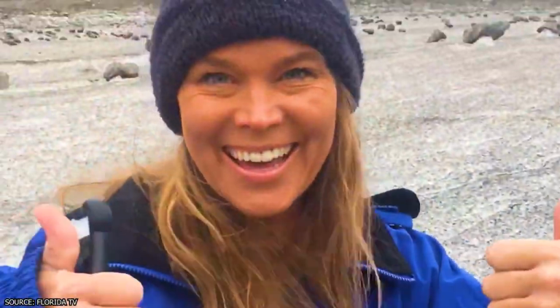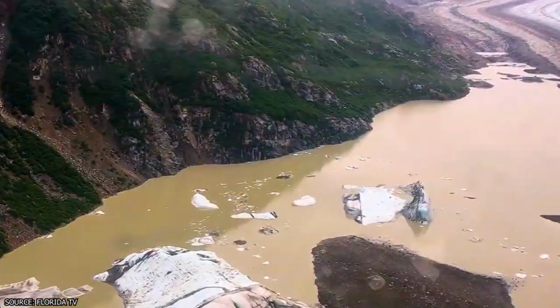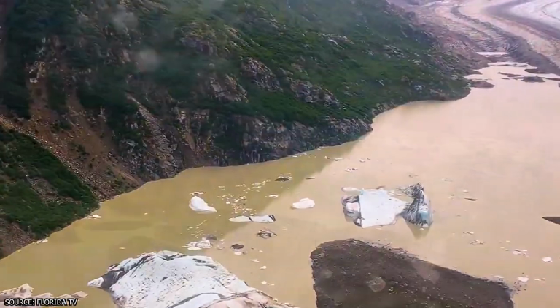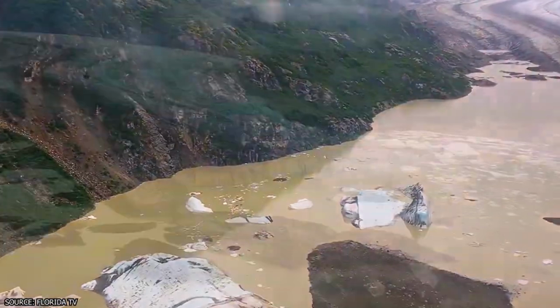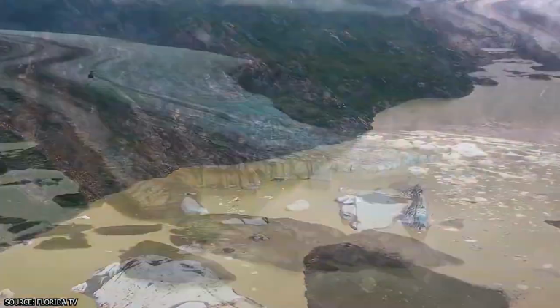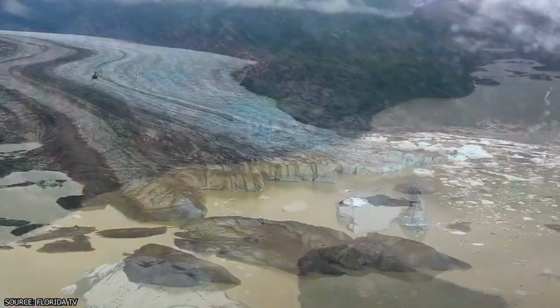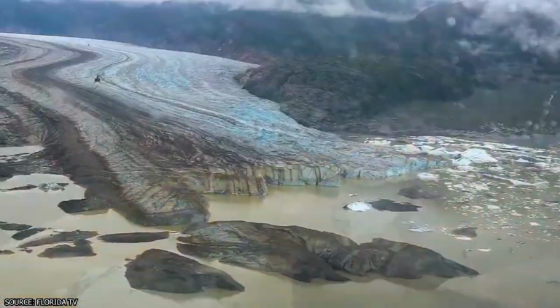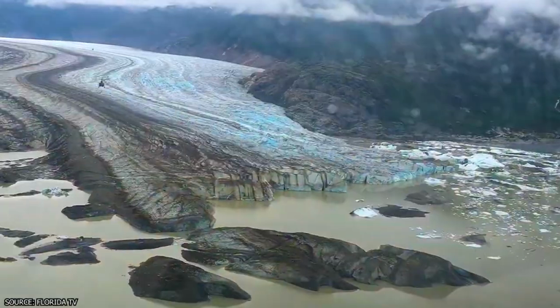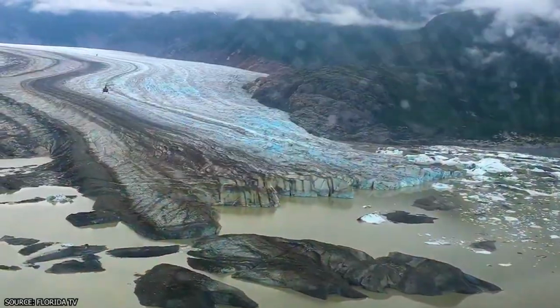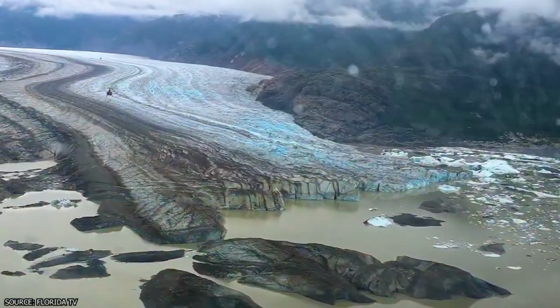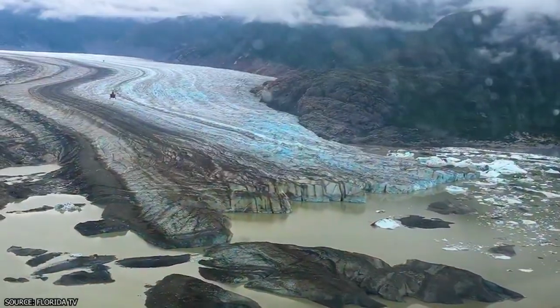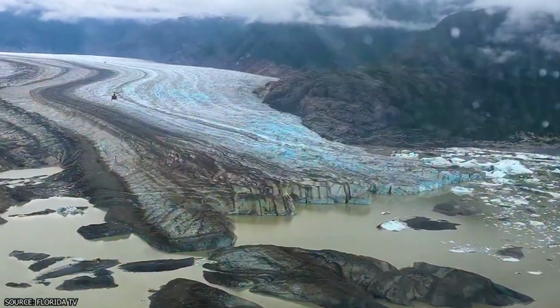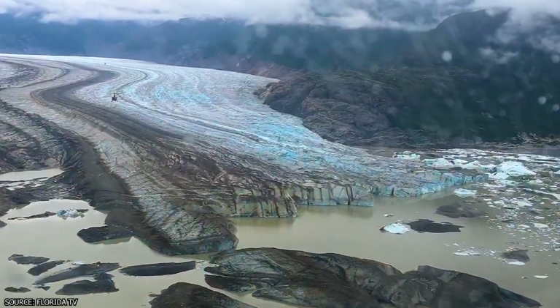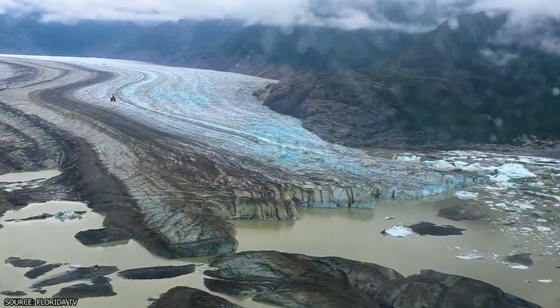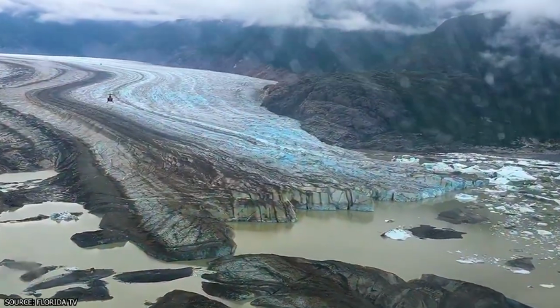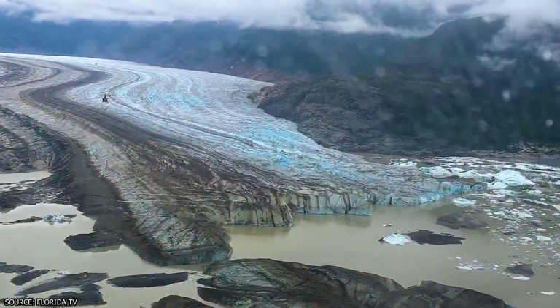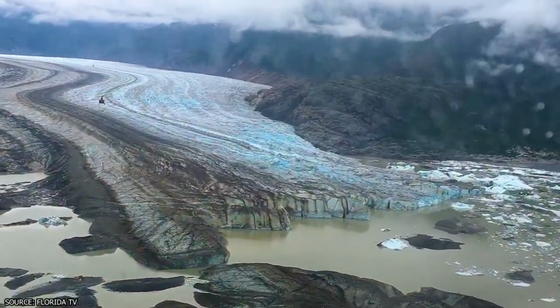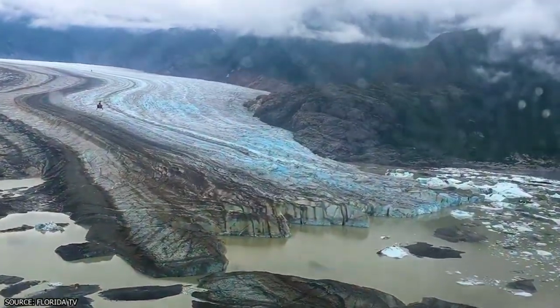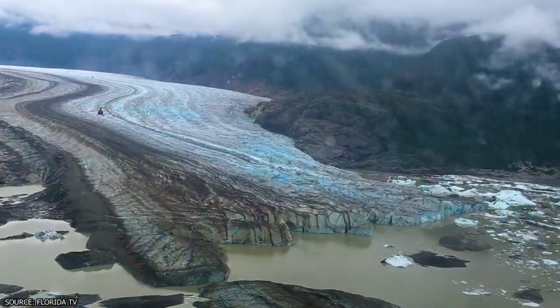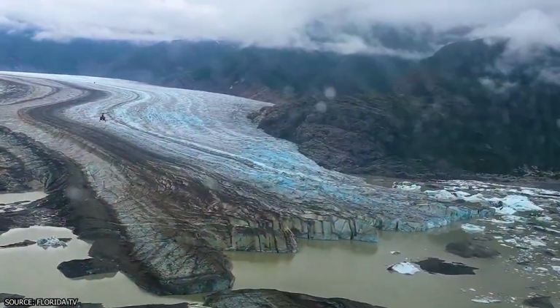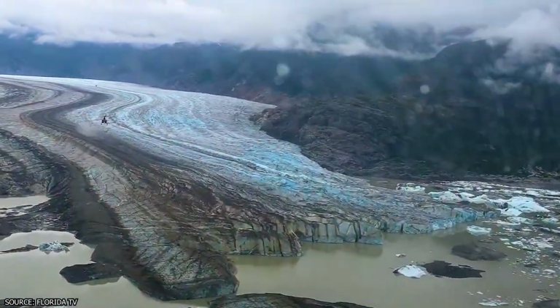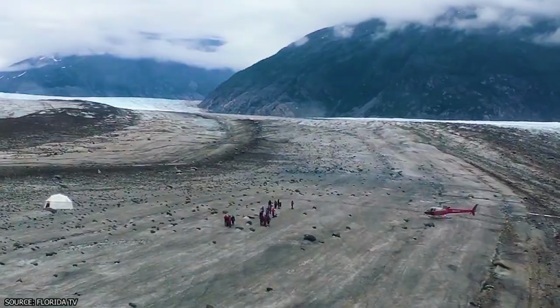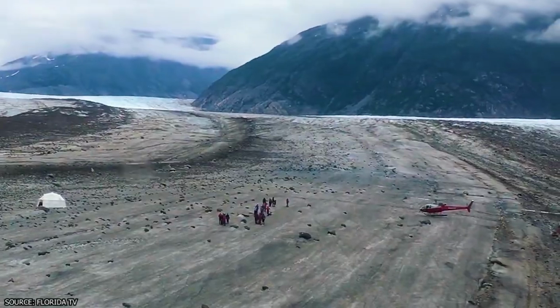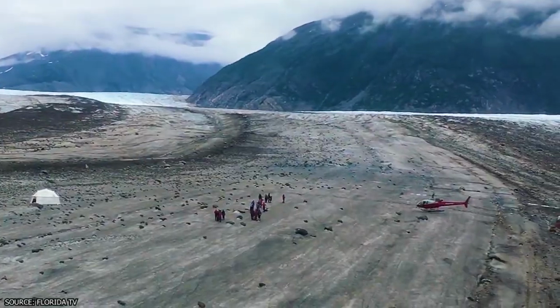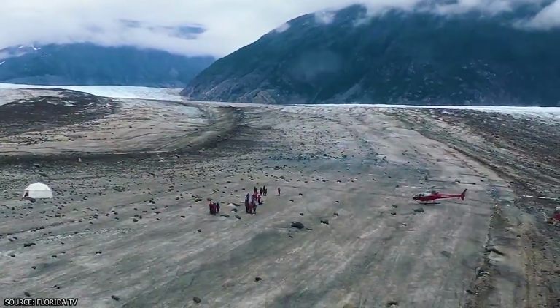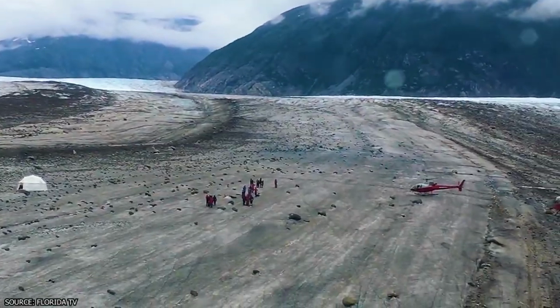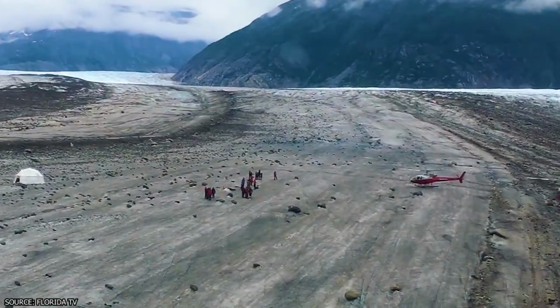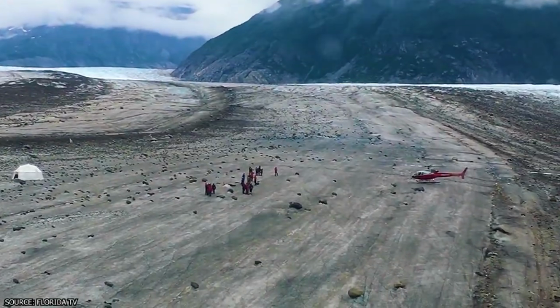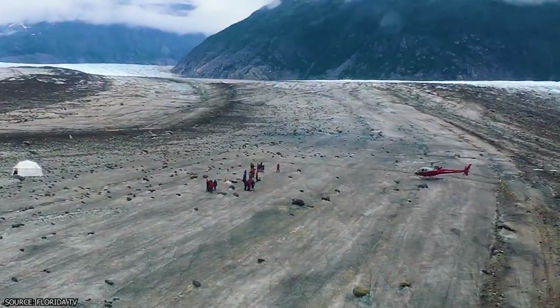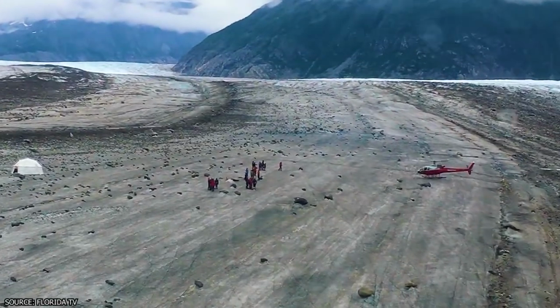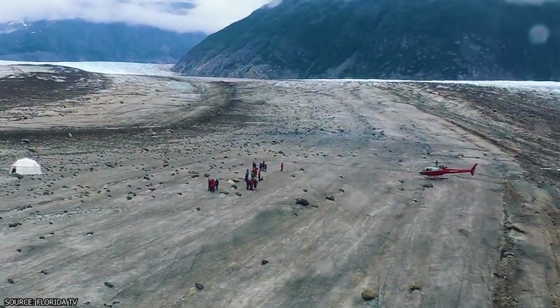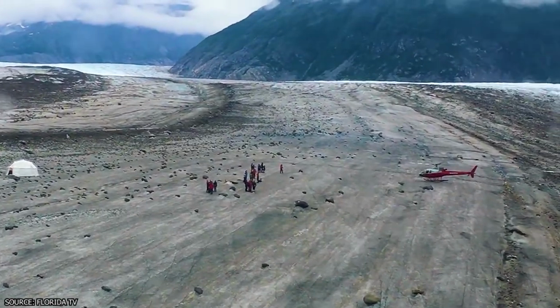In addition, you may want to simply go on what's known as a flight-seeing tour, which simply consists of the helicopter ride.